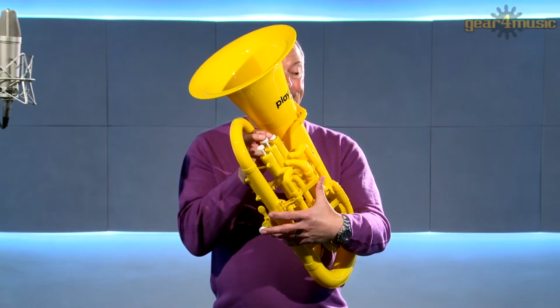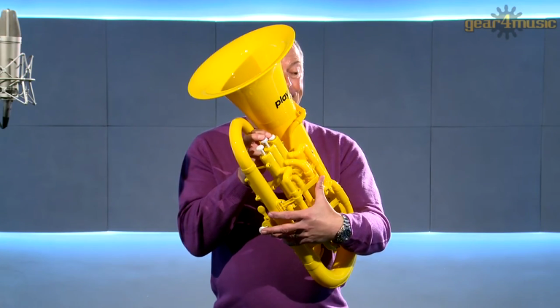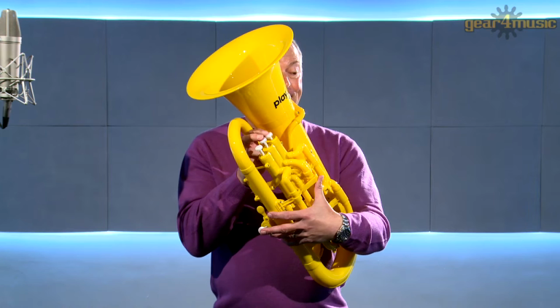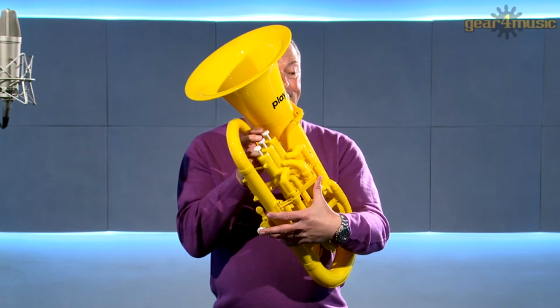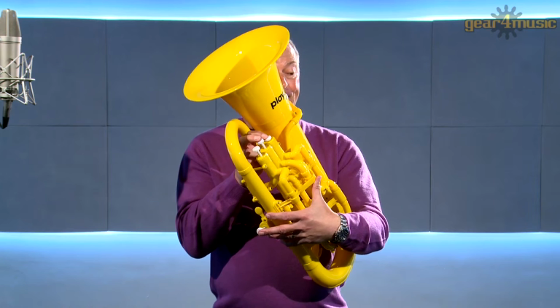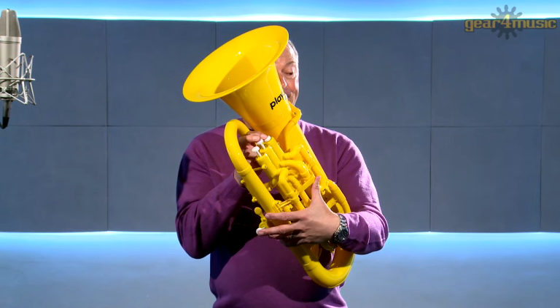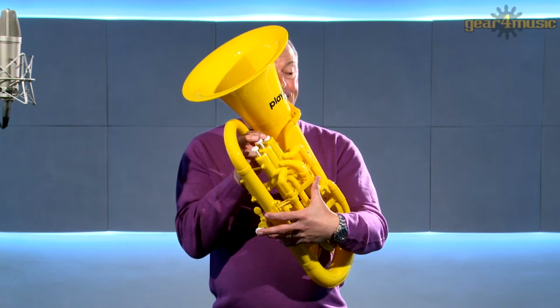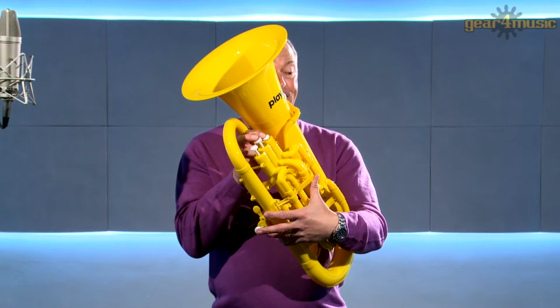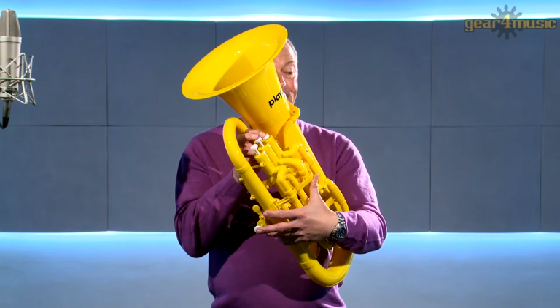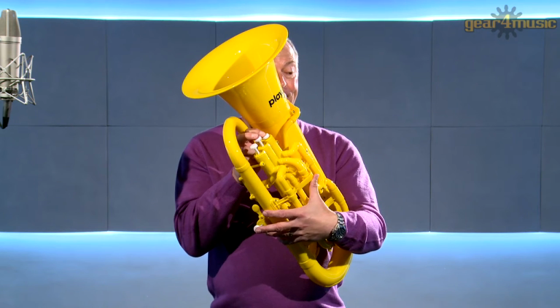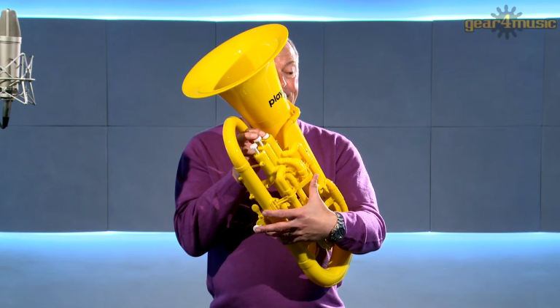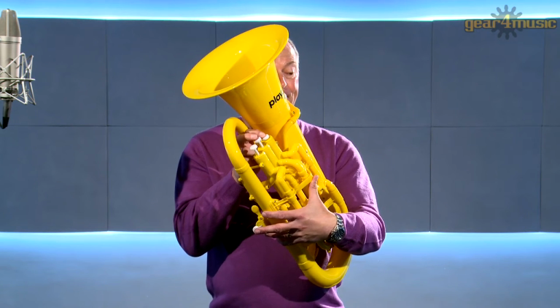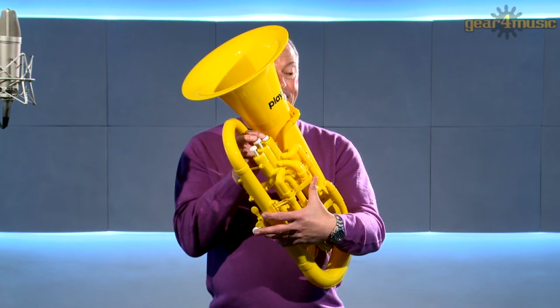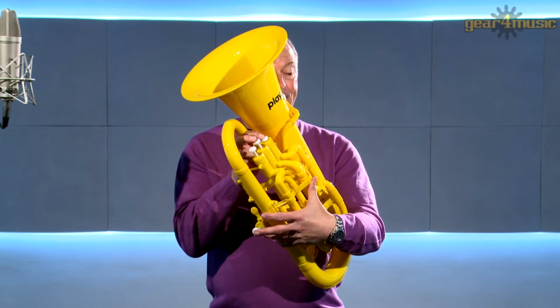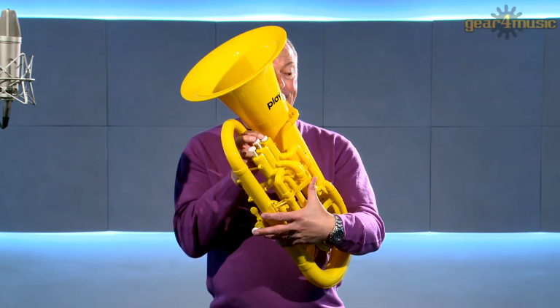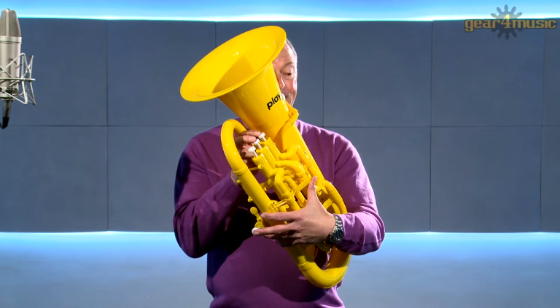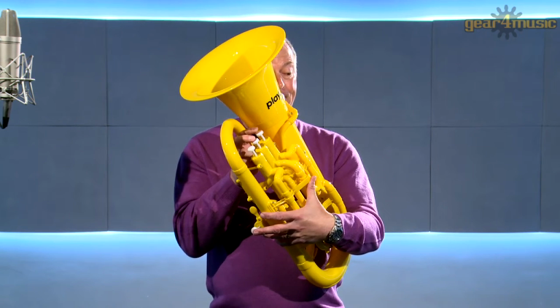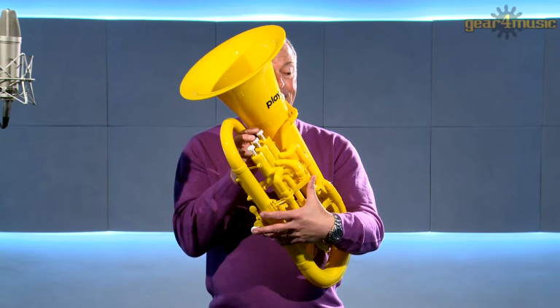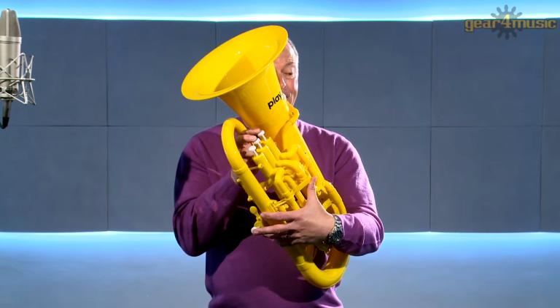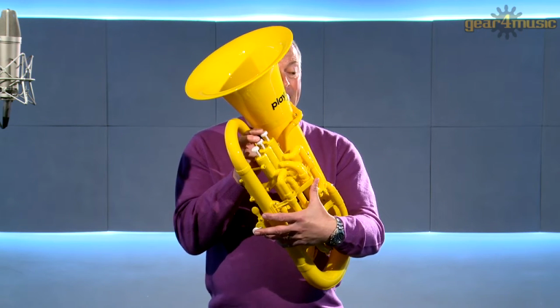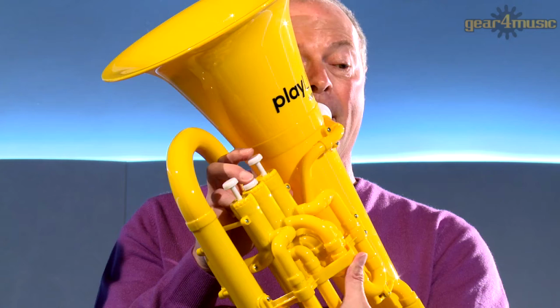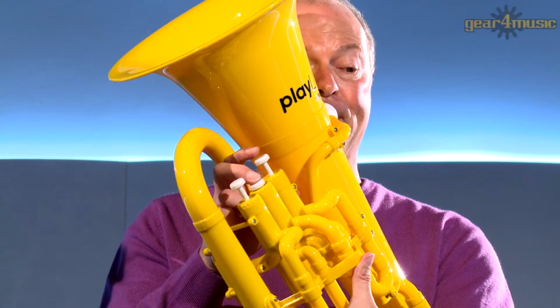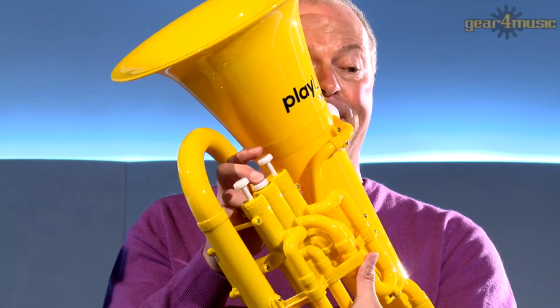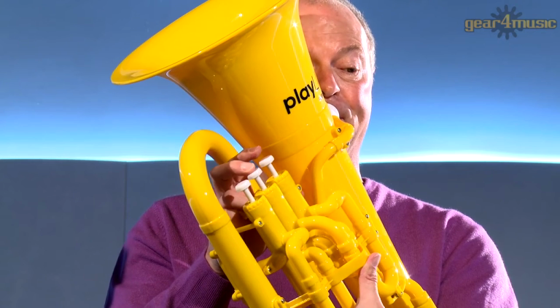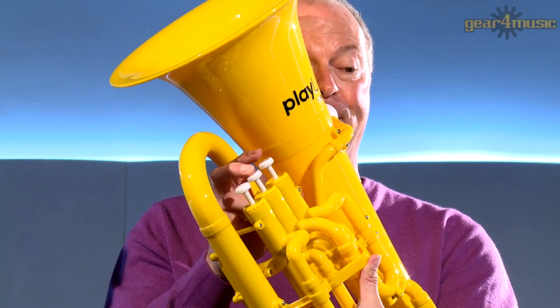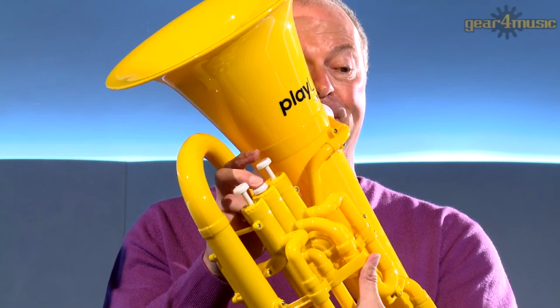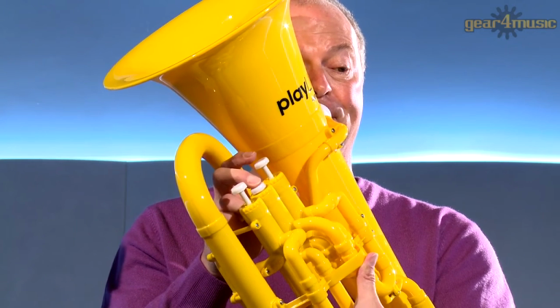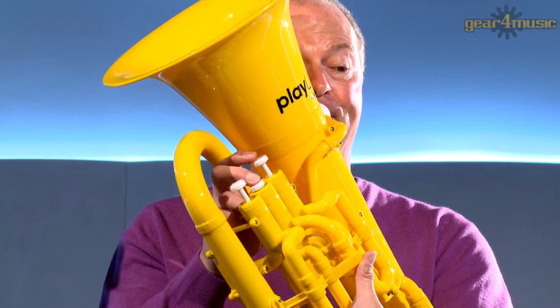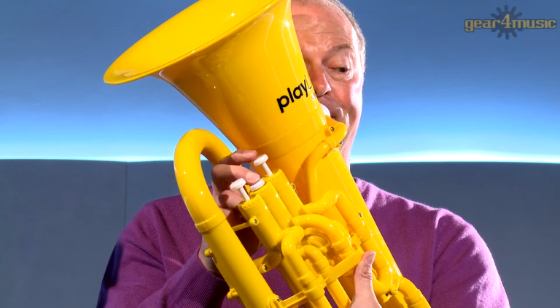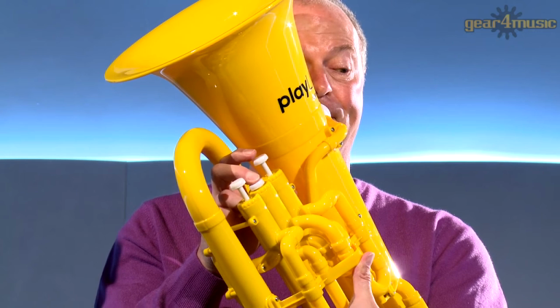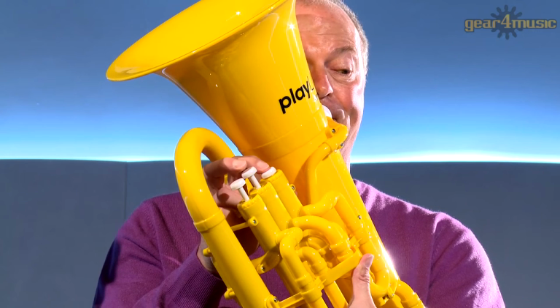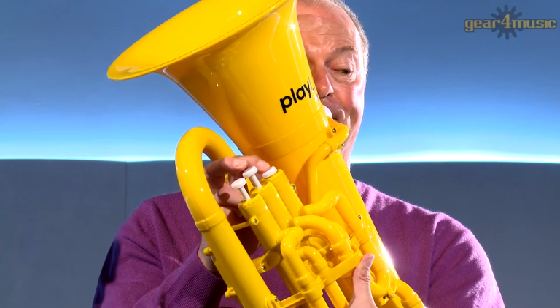Hello and welcome to Gear 4 Music, where Mike is playing the Playlight Hybrid Euphonium by Gear 4 Music.